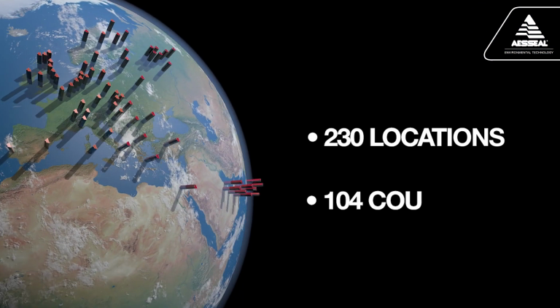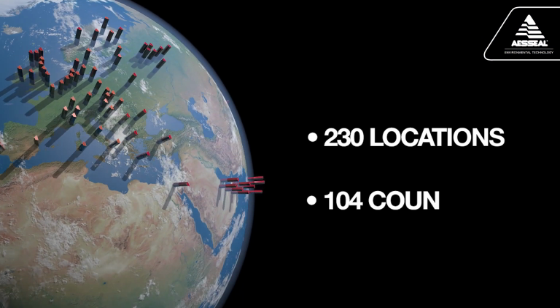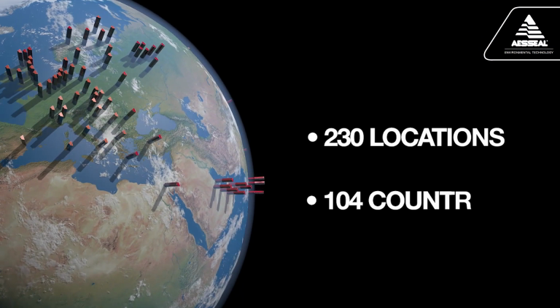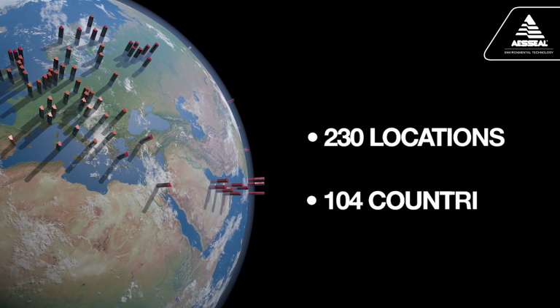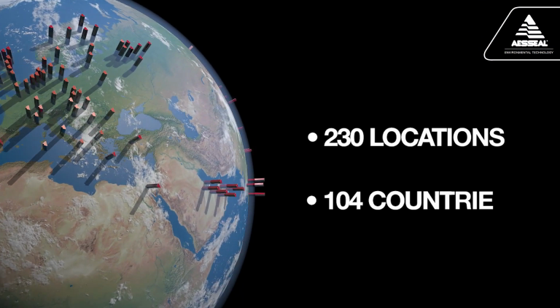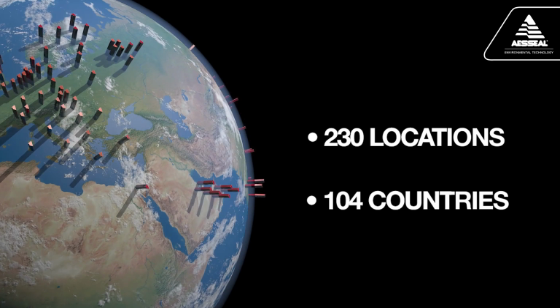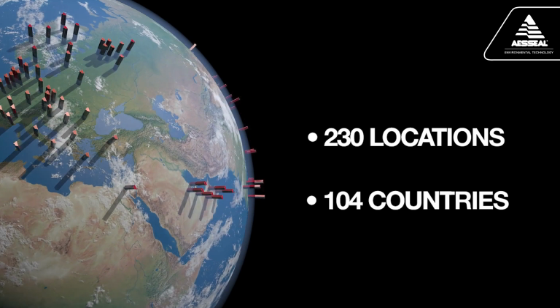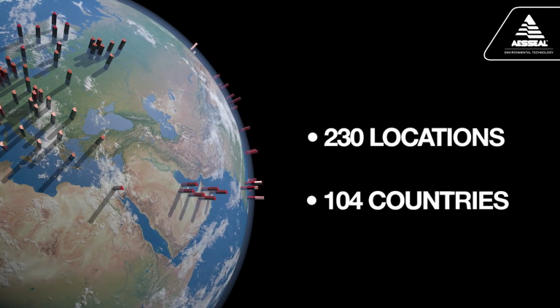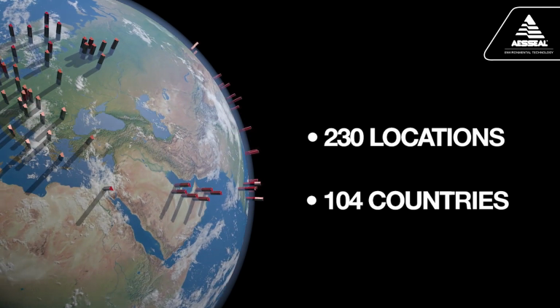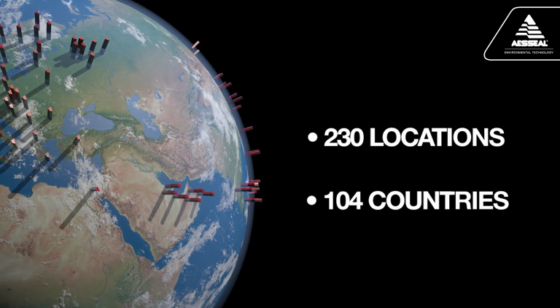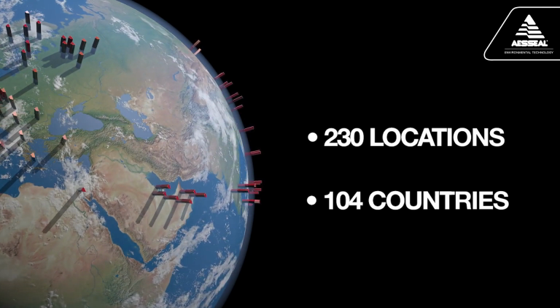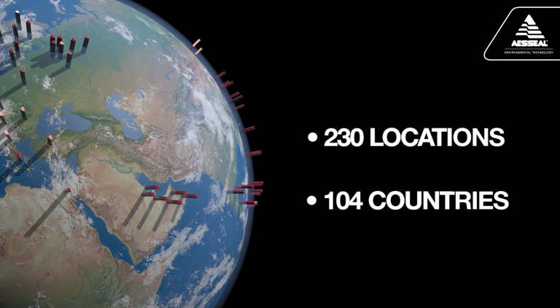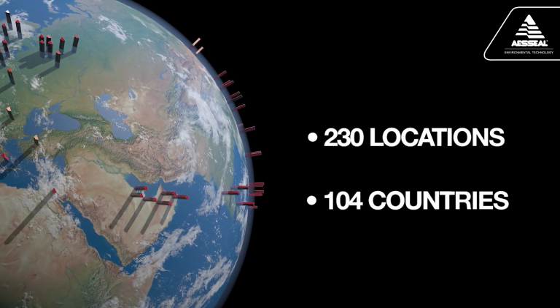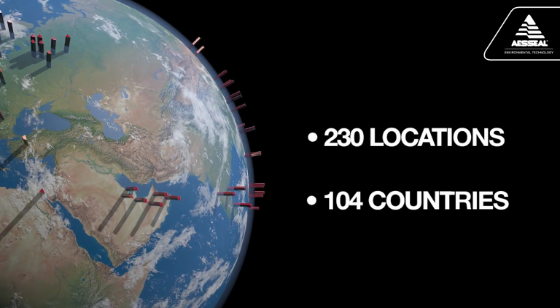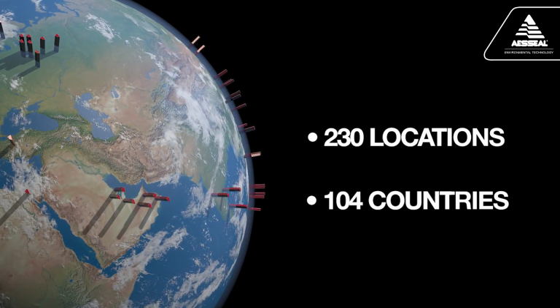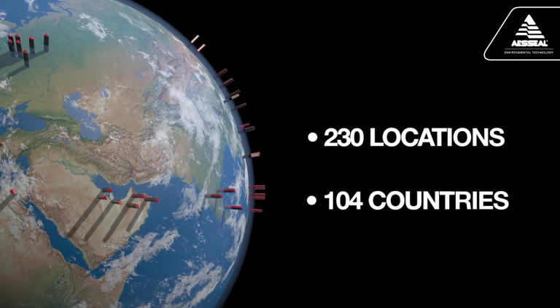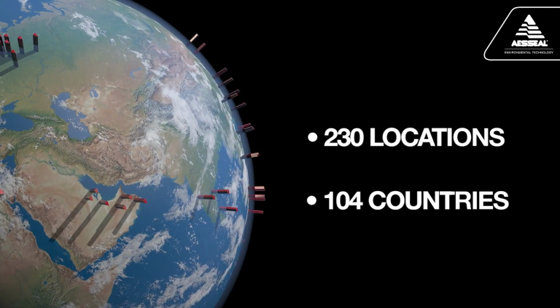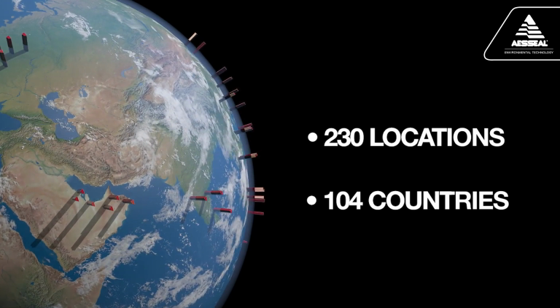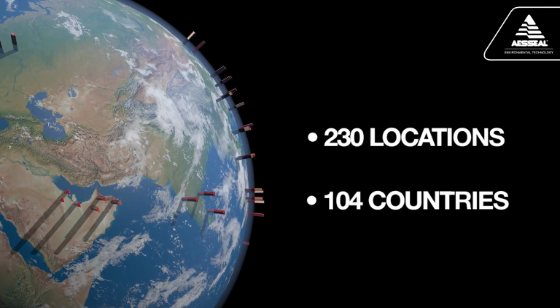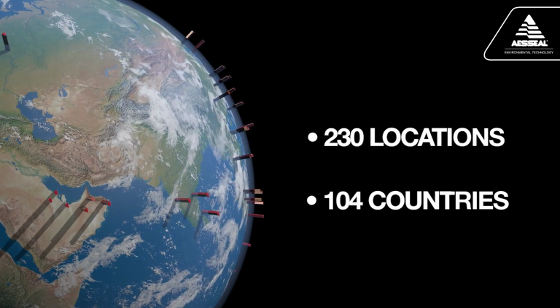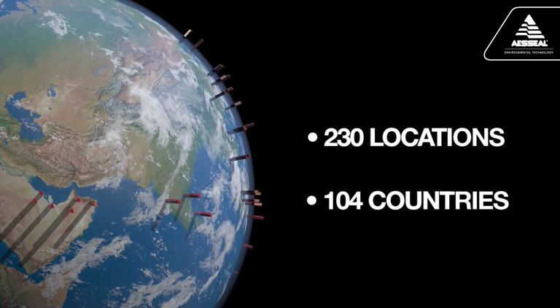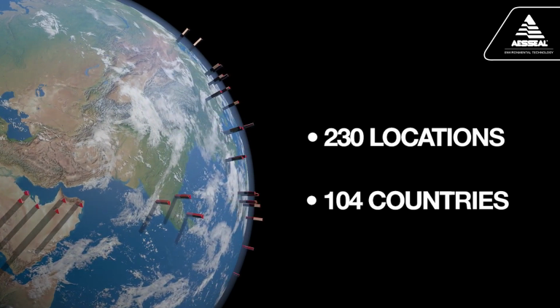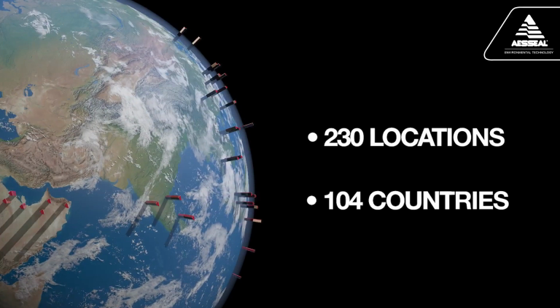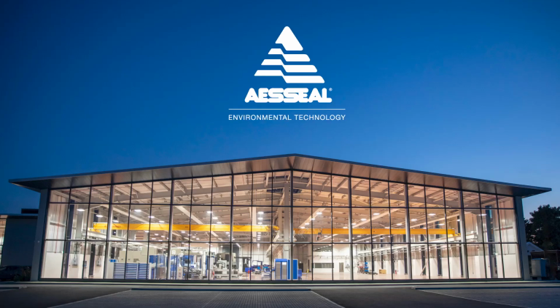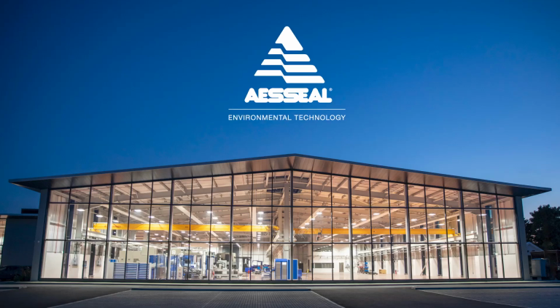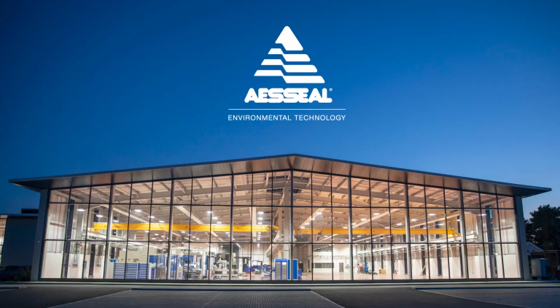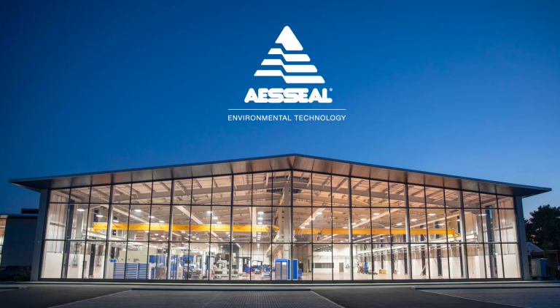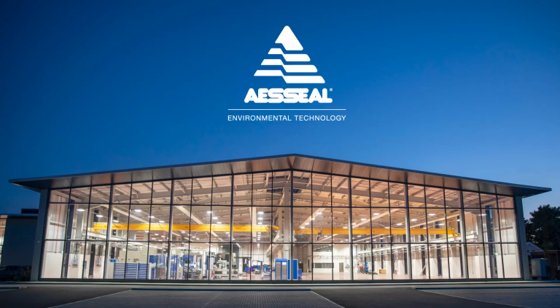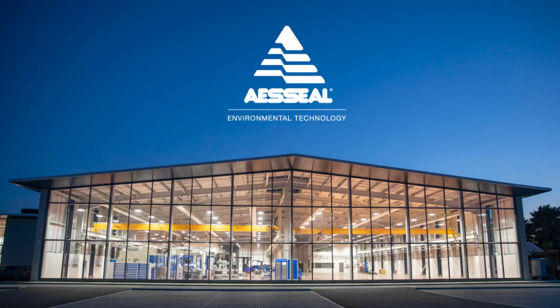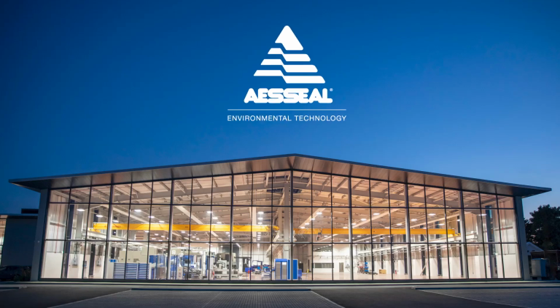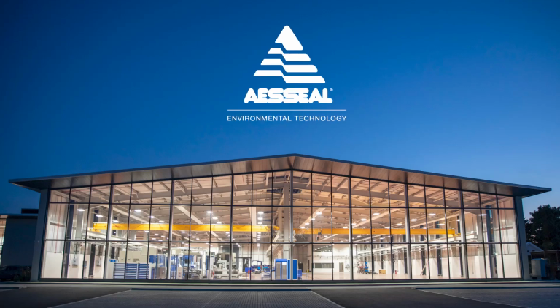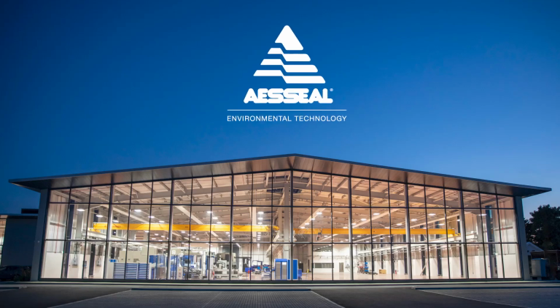Don't worry — AES Seal is always at your service.